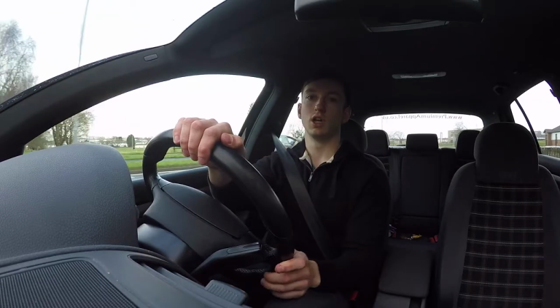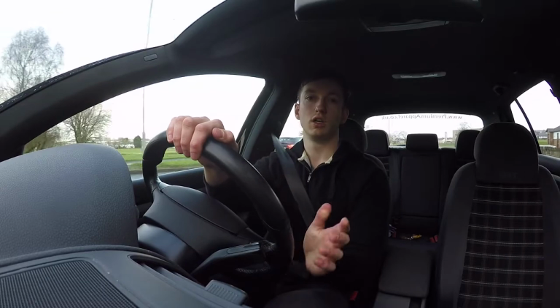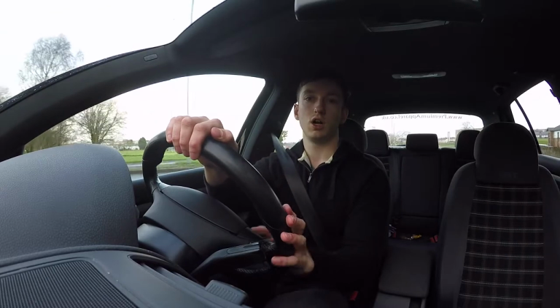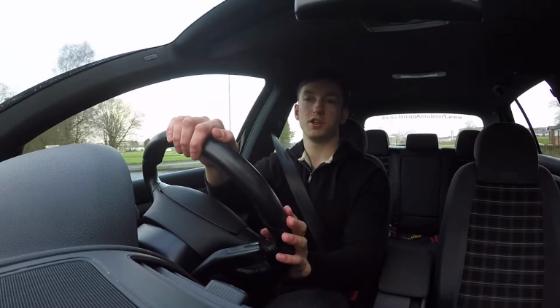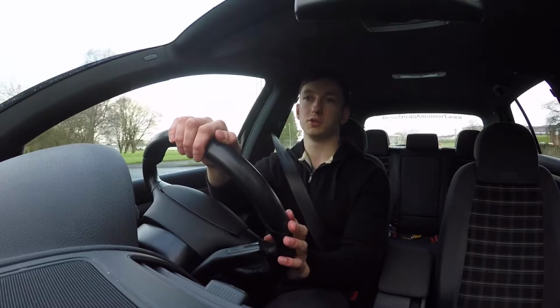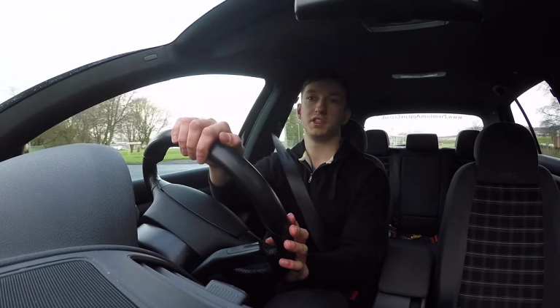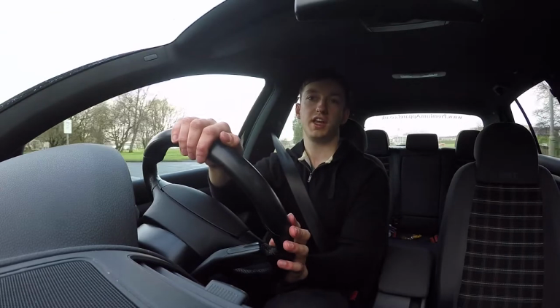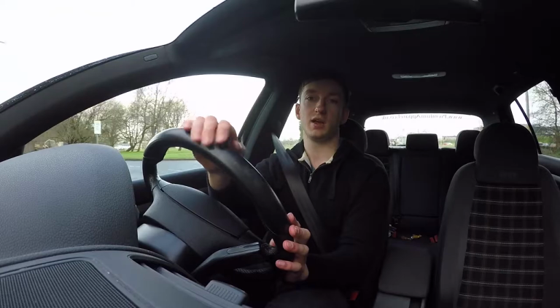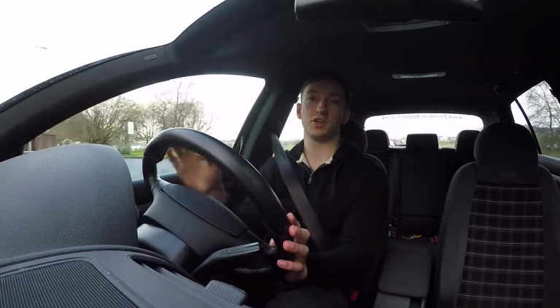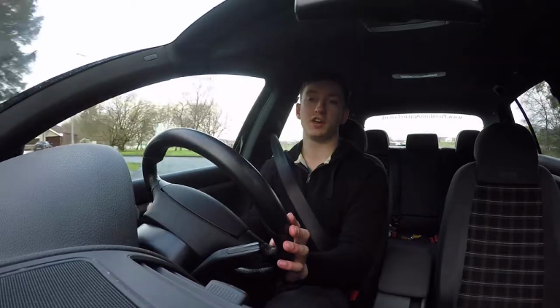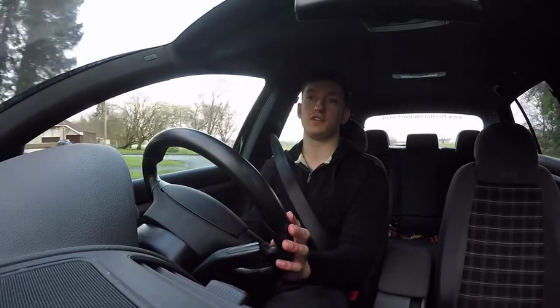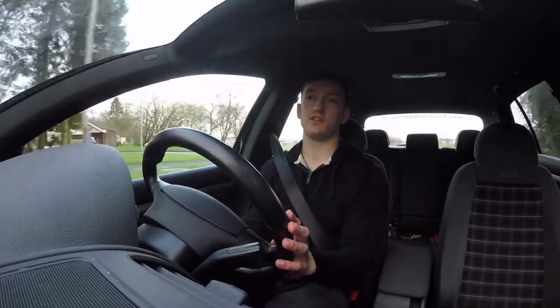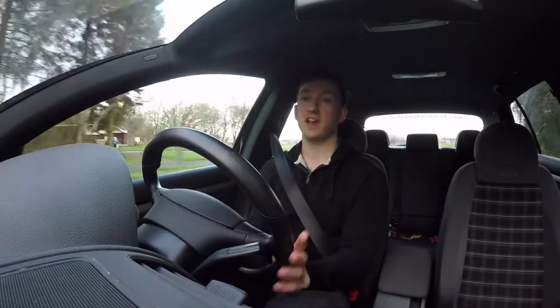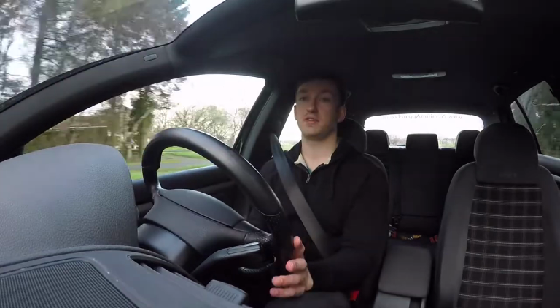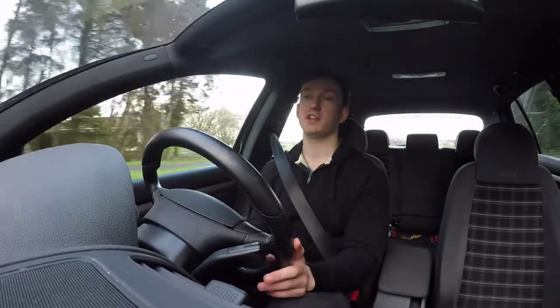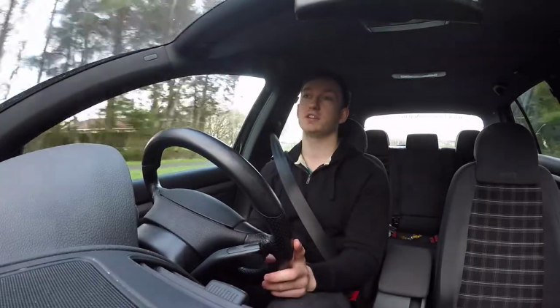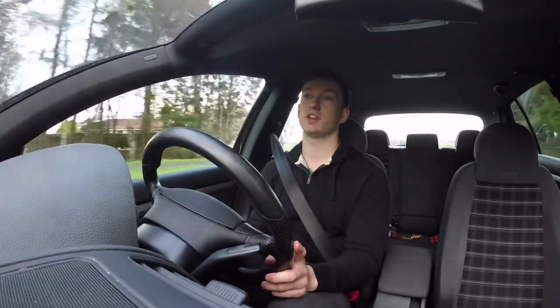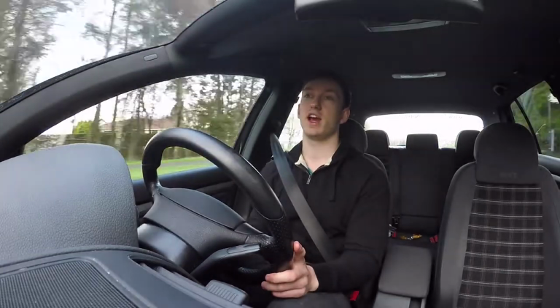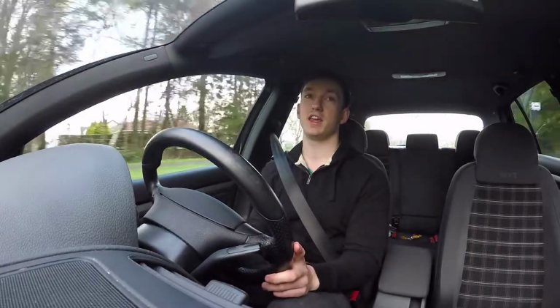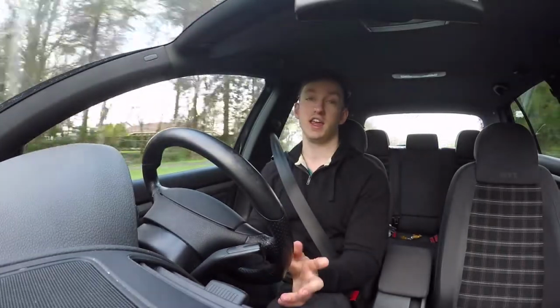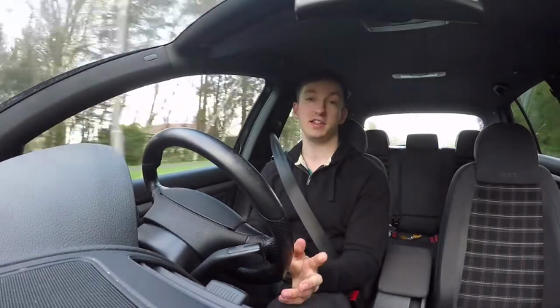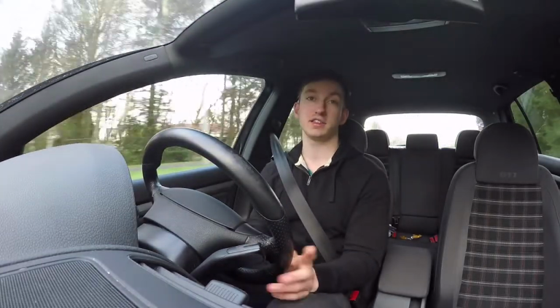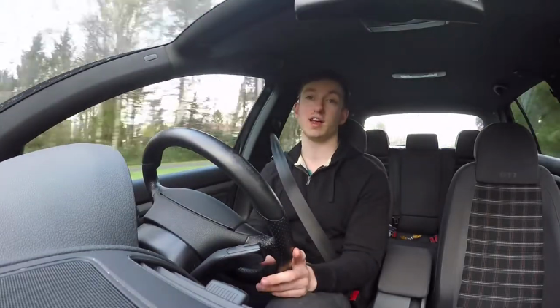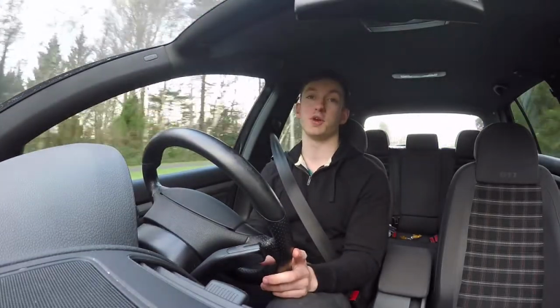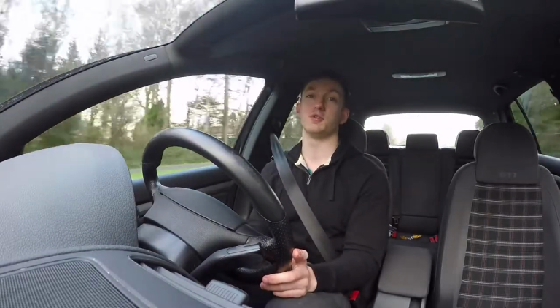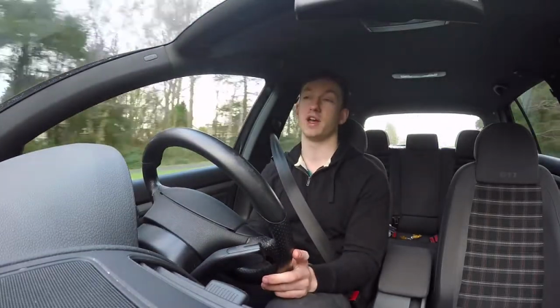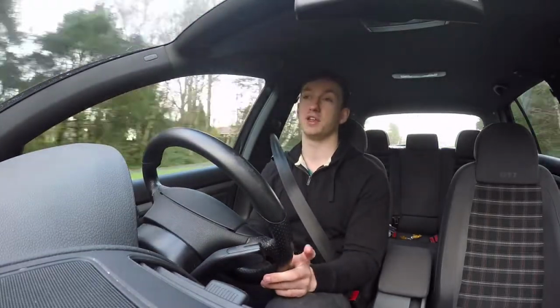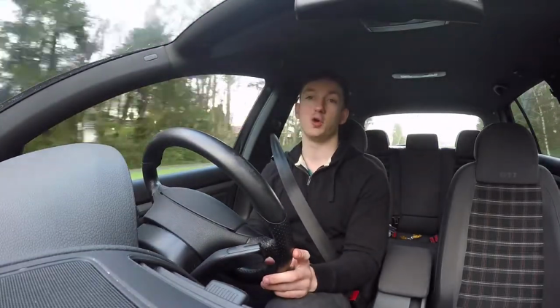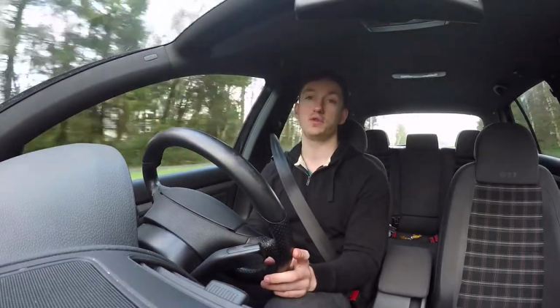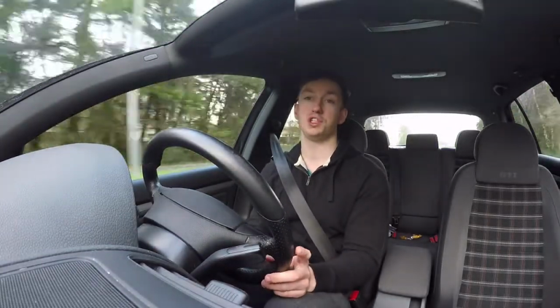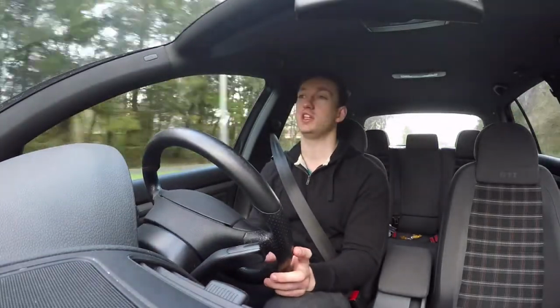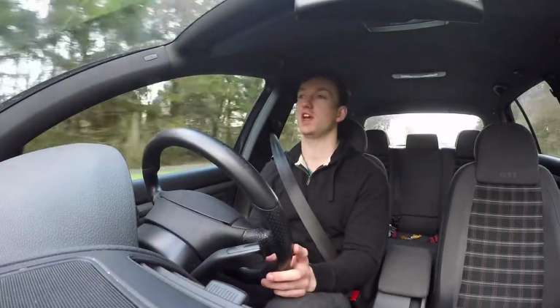Today I'm going to give you five things that I hate about my Golf GTI.